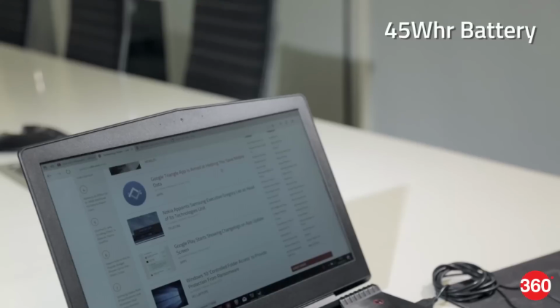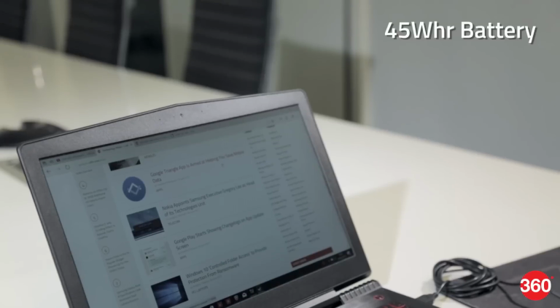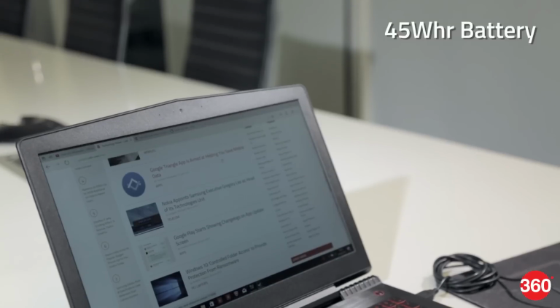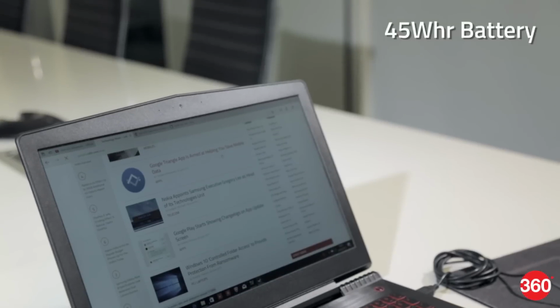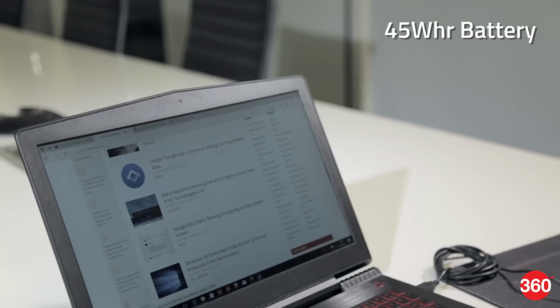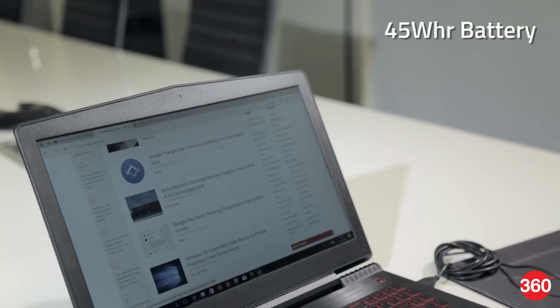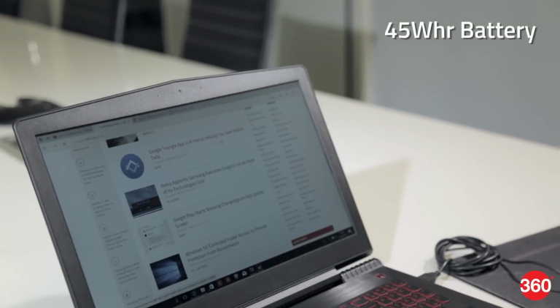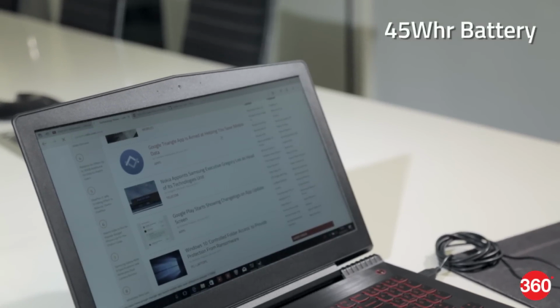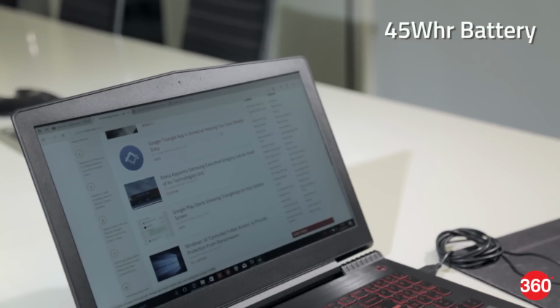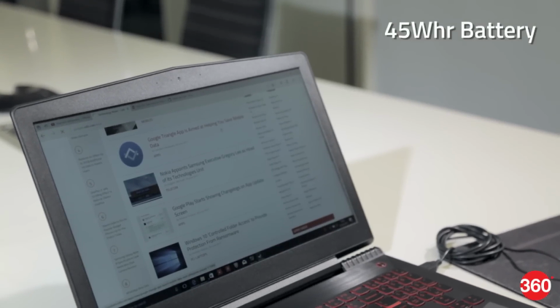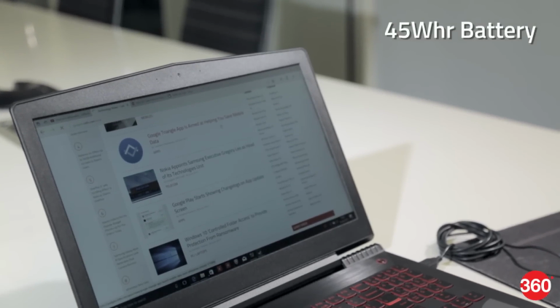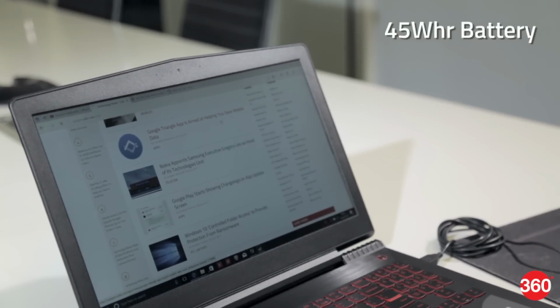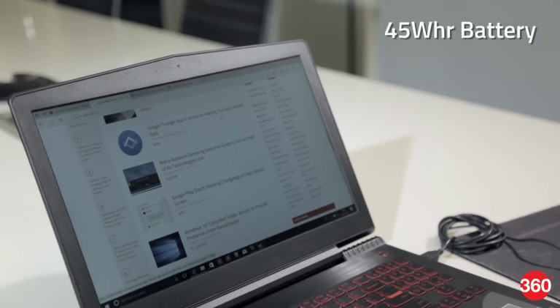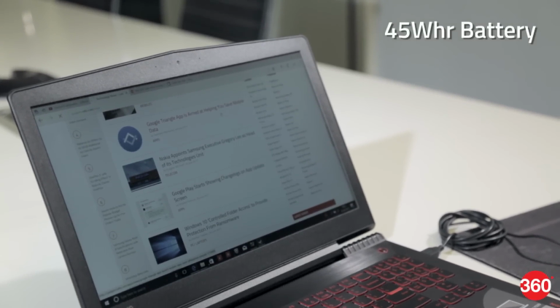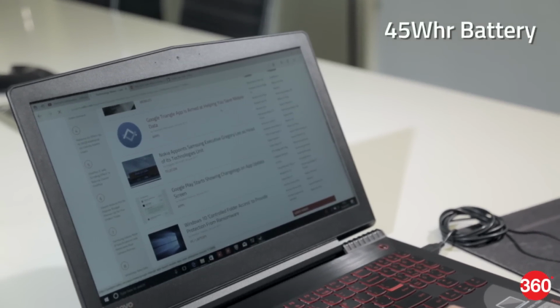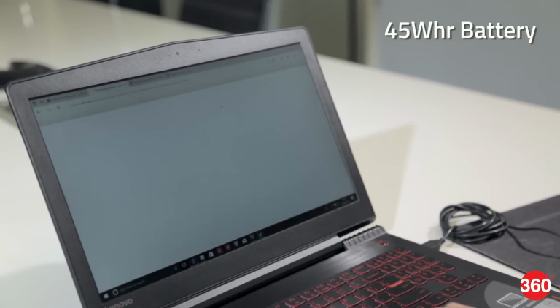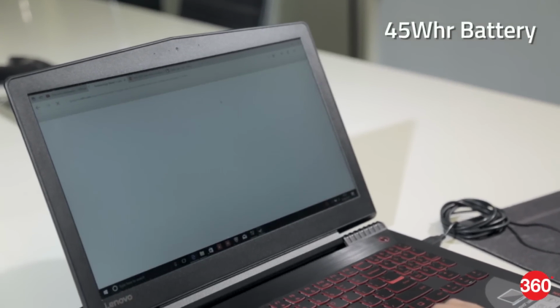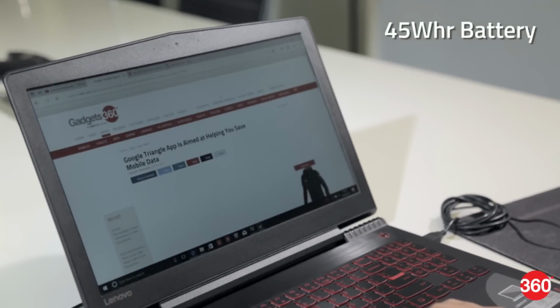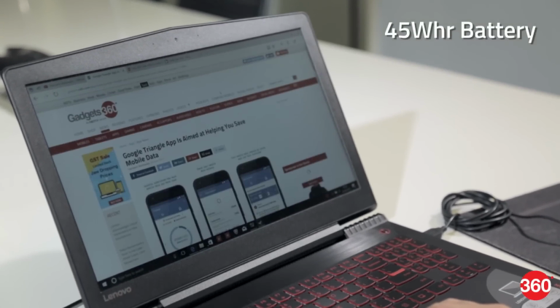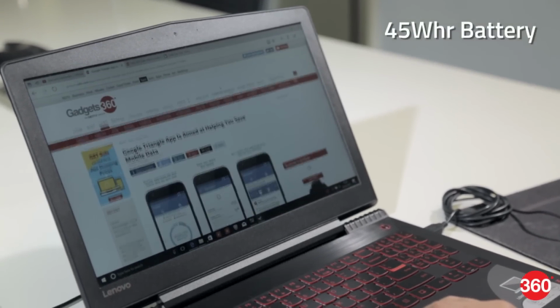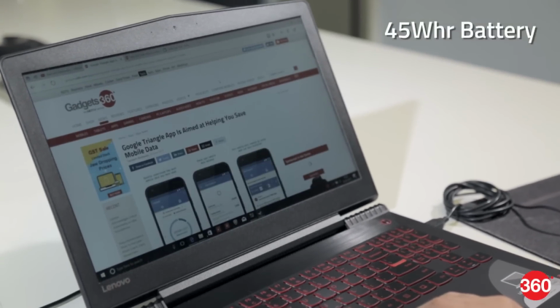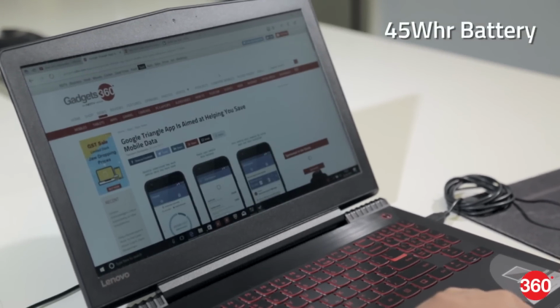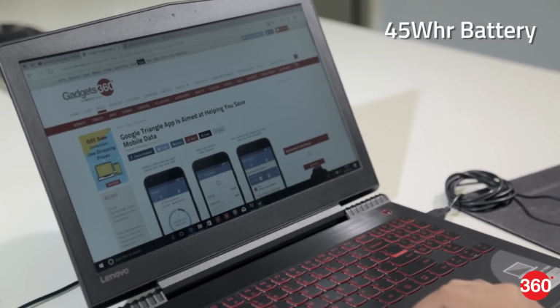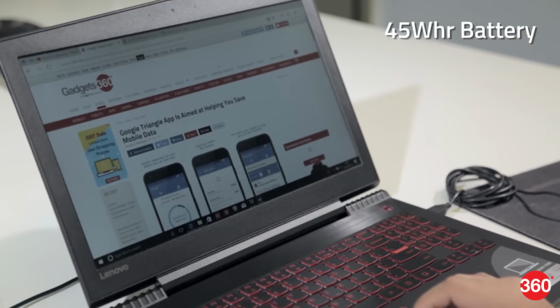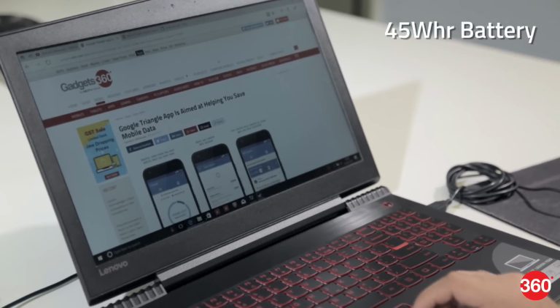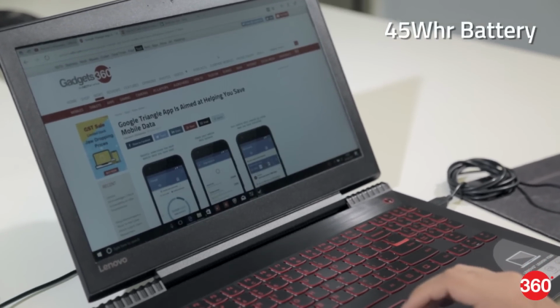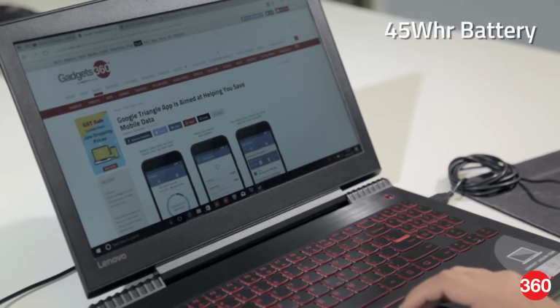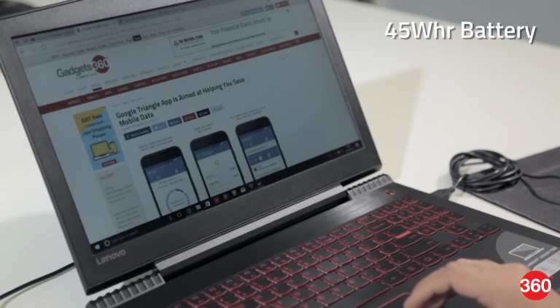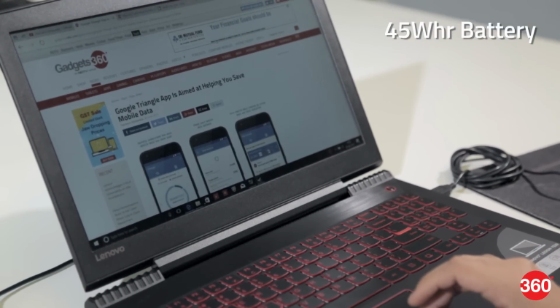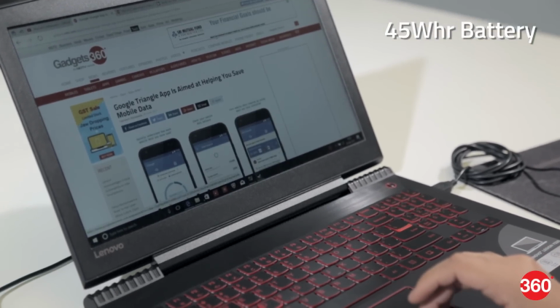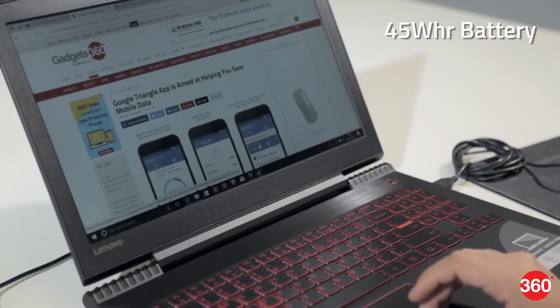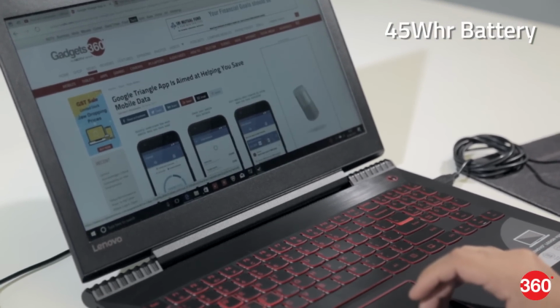Battery life is rated at up to four hours, and that's about as much as we got with casual usage. You'll need to stay plugged in when gaming.